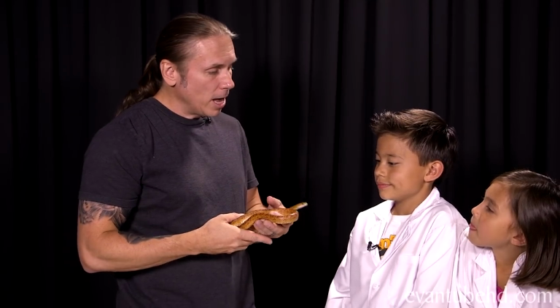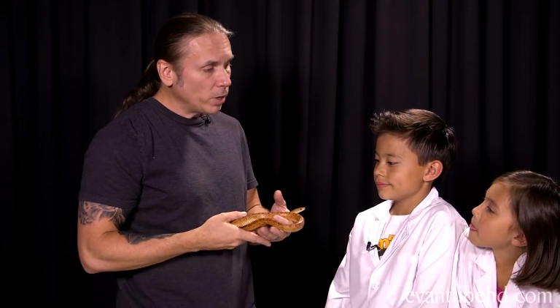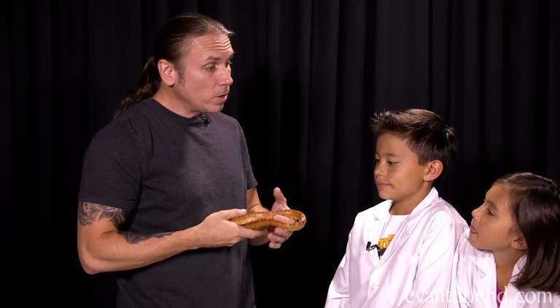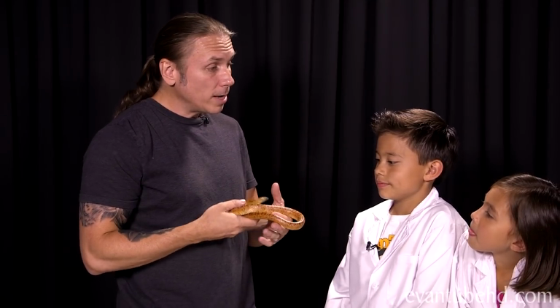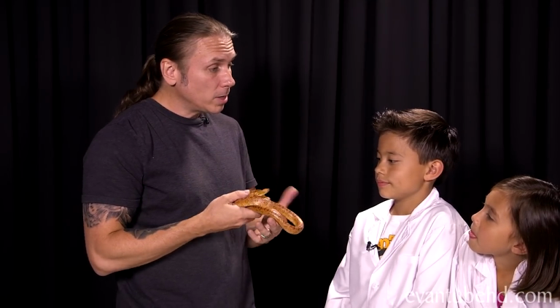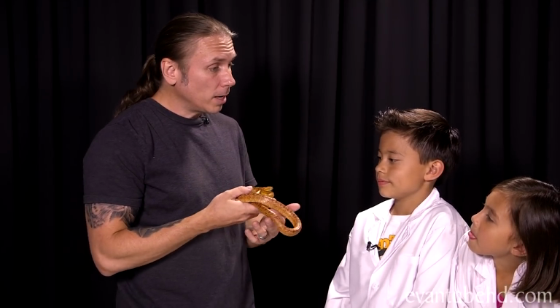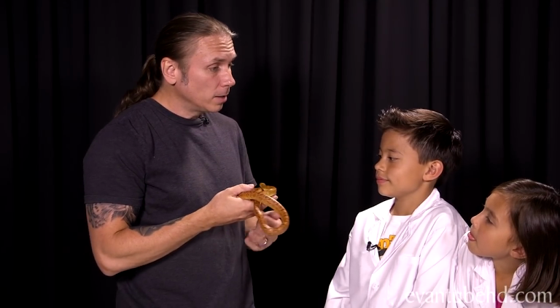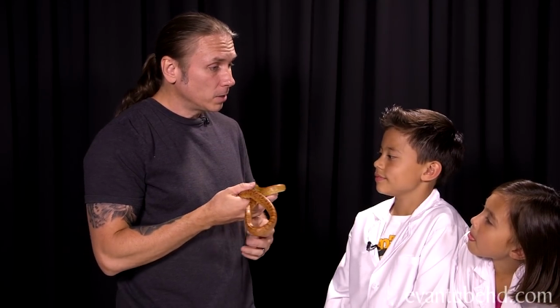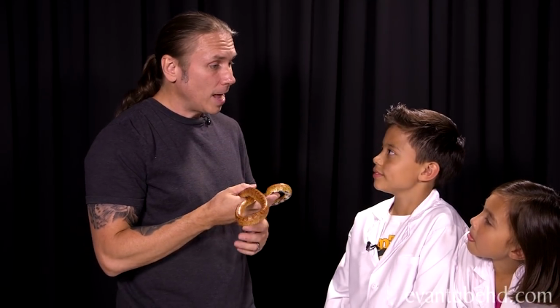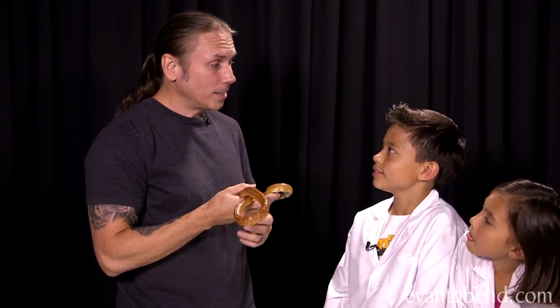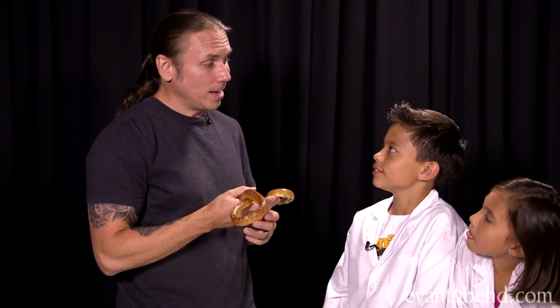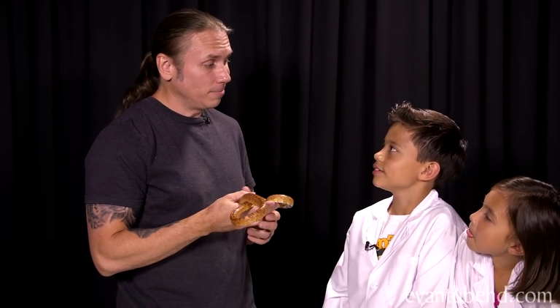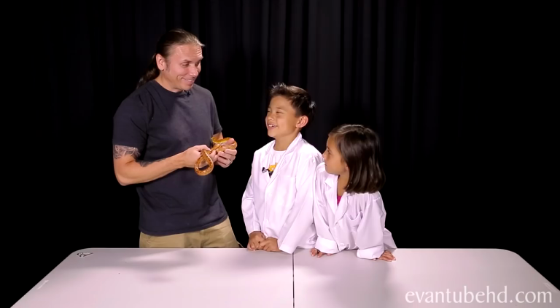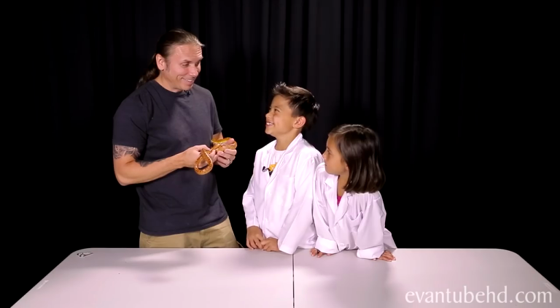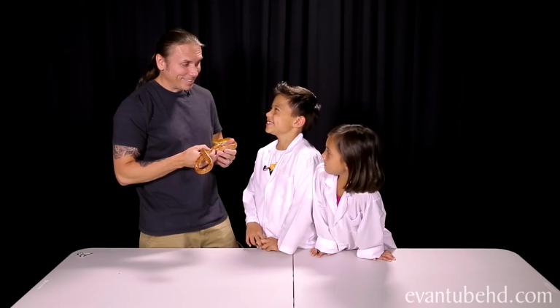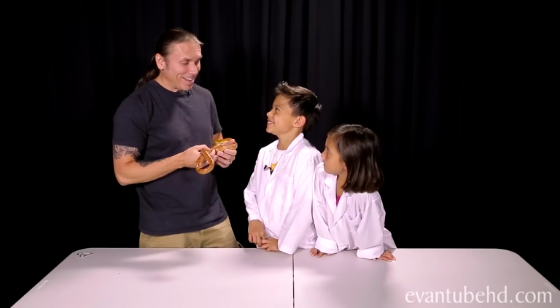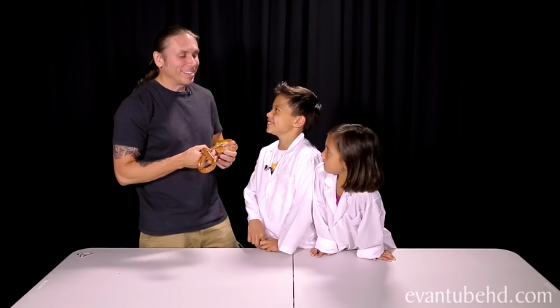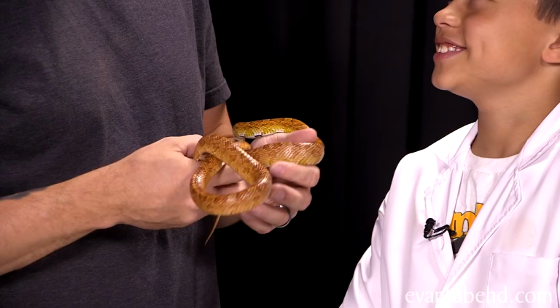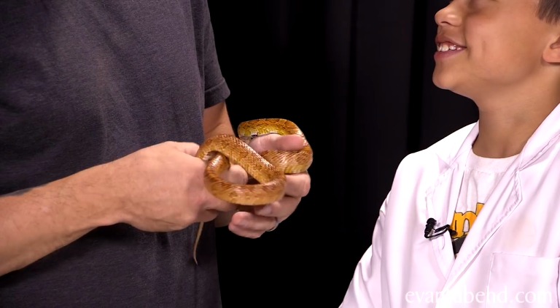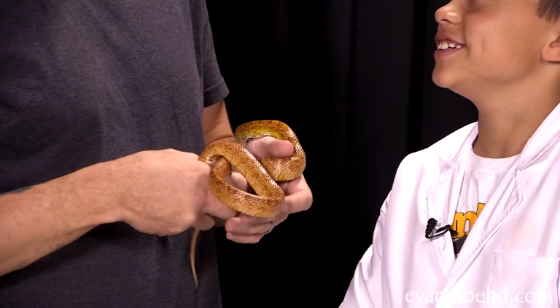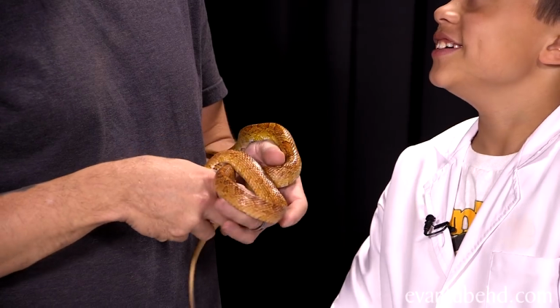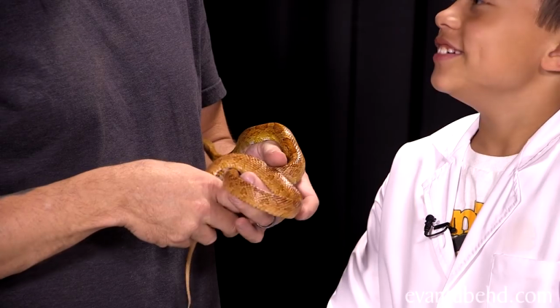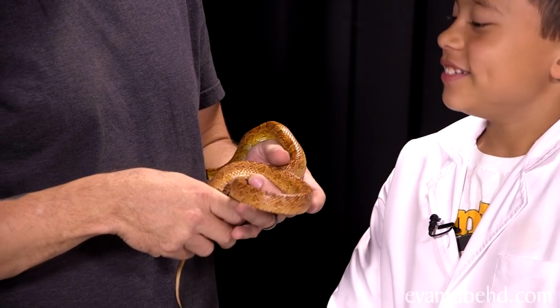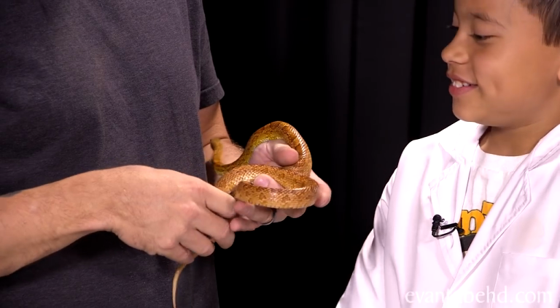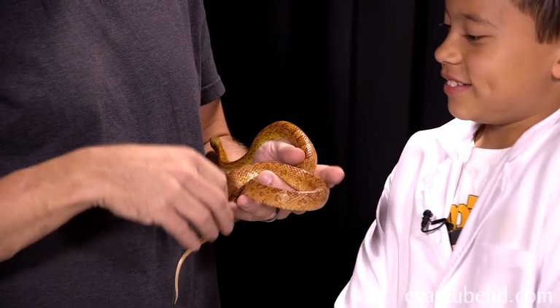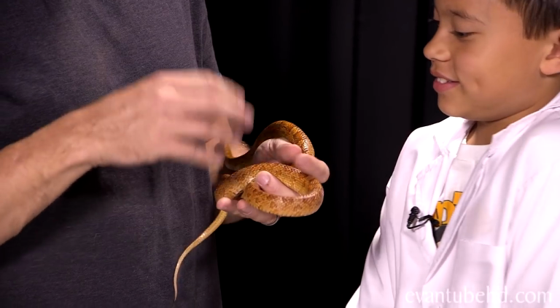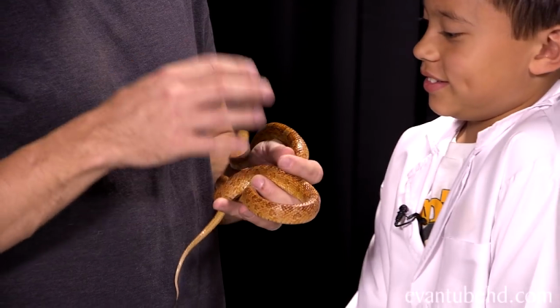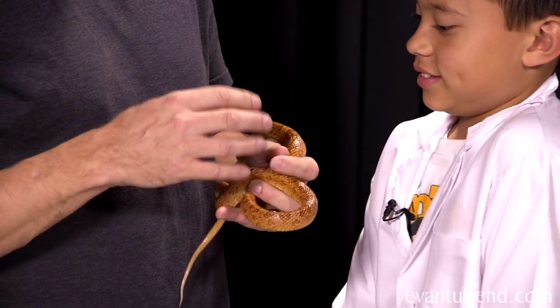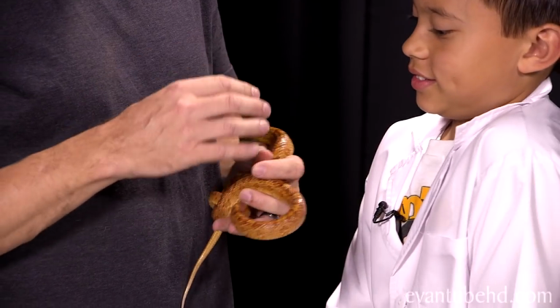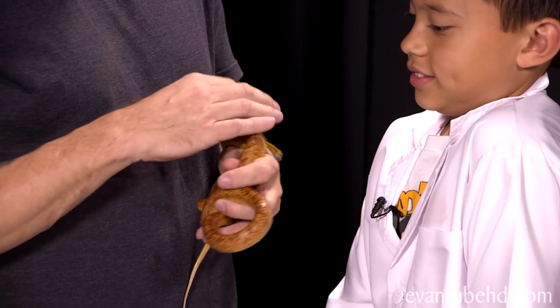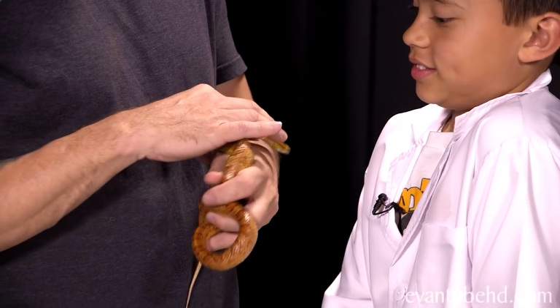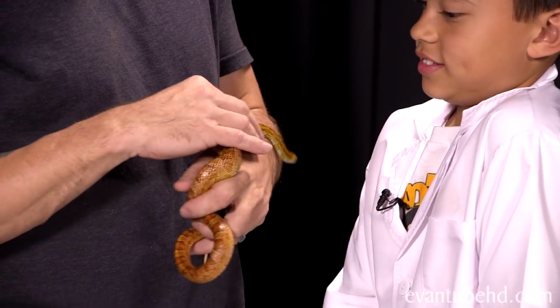When they're hunting and want to smell their food, they'll go after it that way. What do you guys think snakes eat? Exactly — these guys eat rodents like mice.